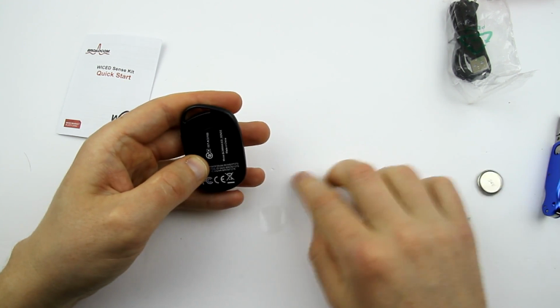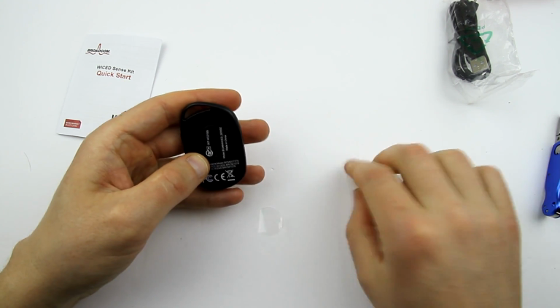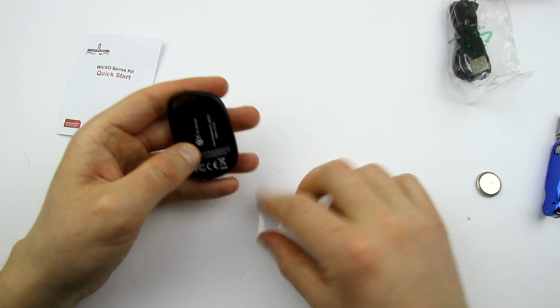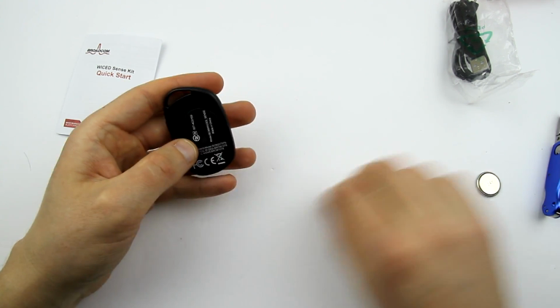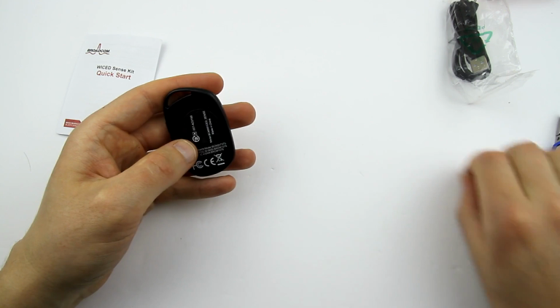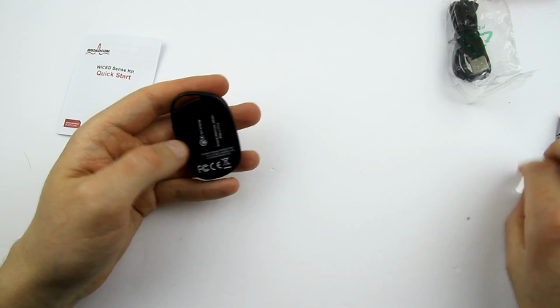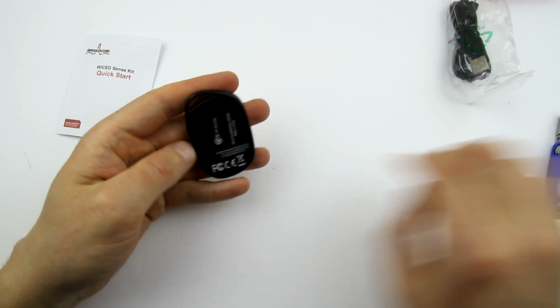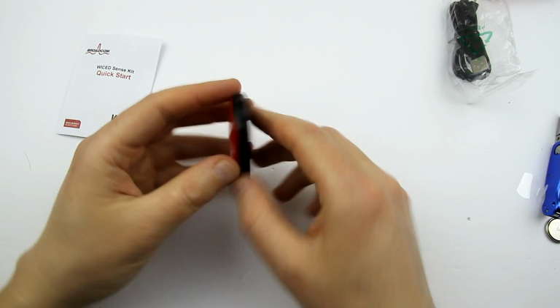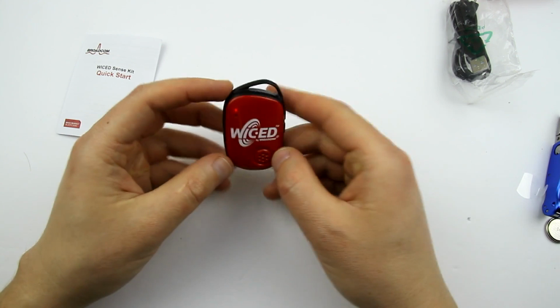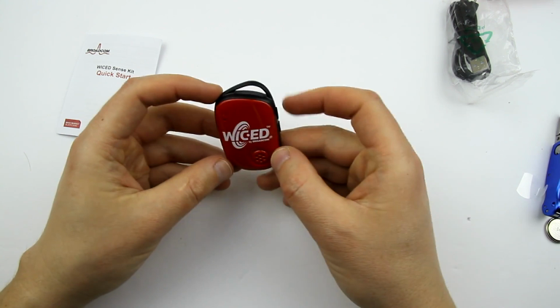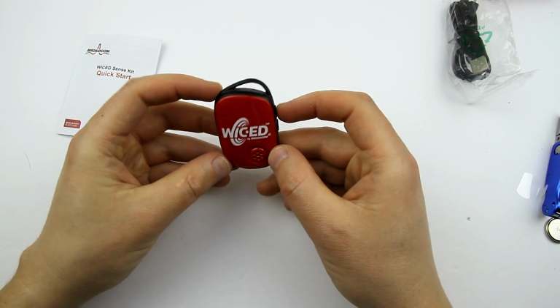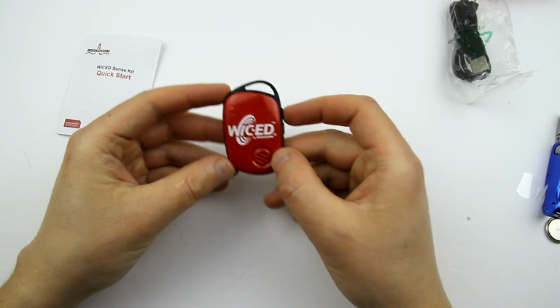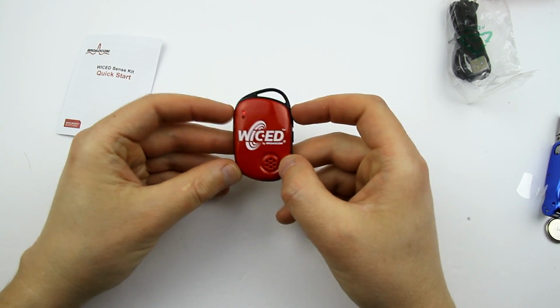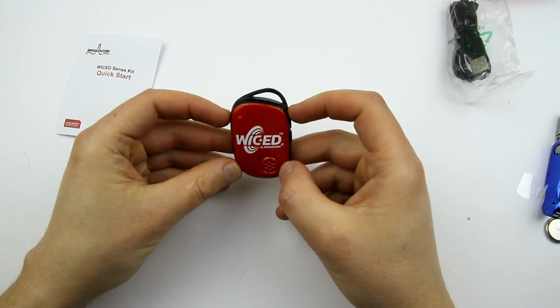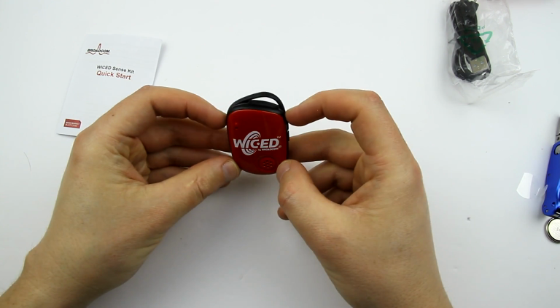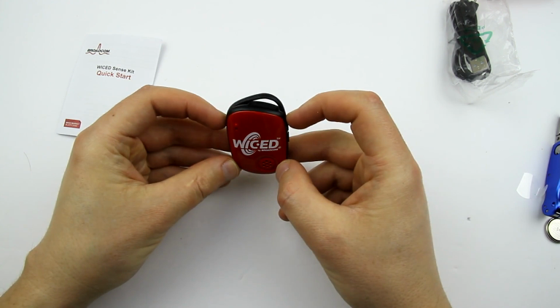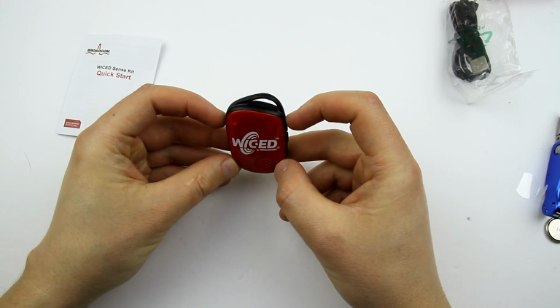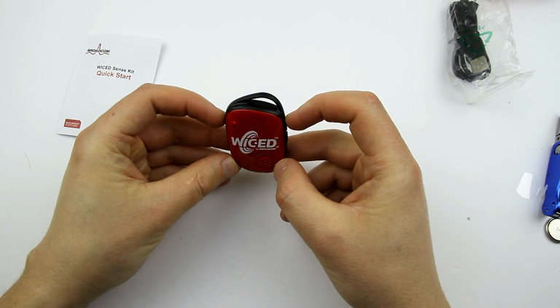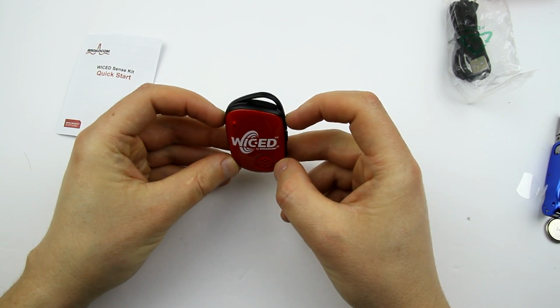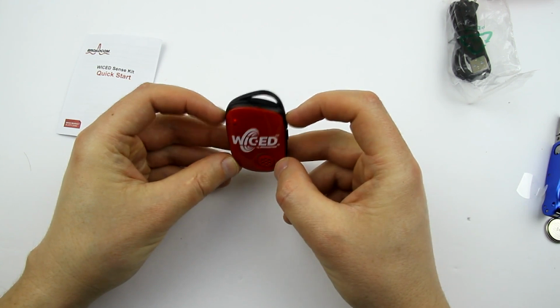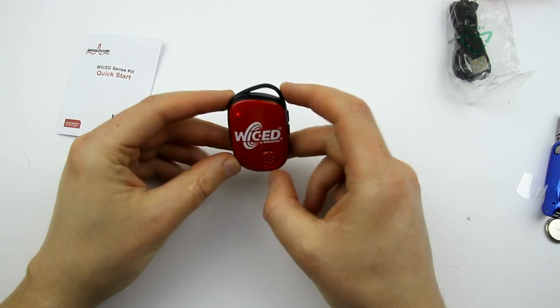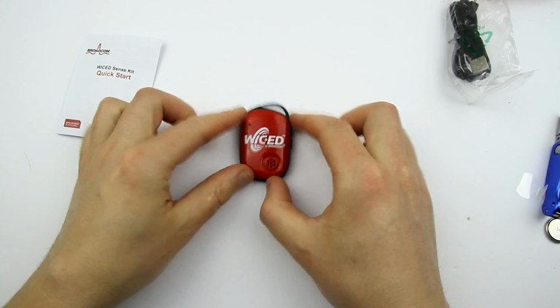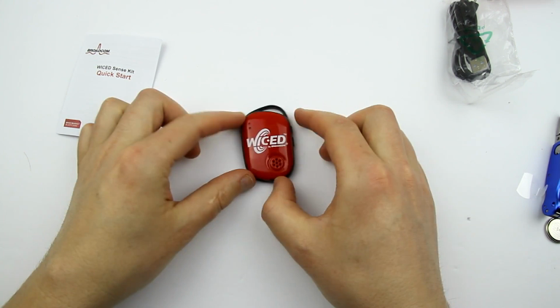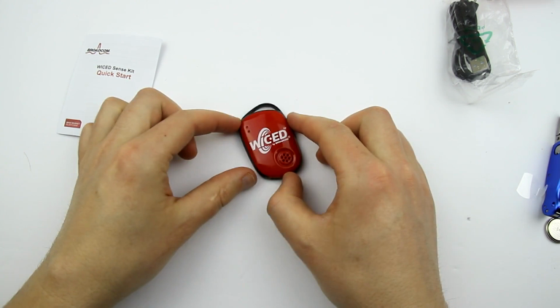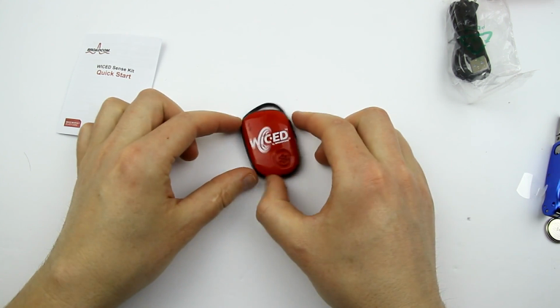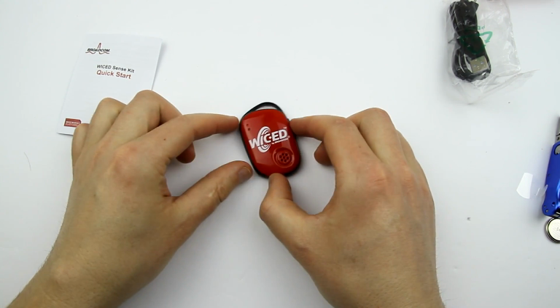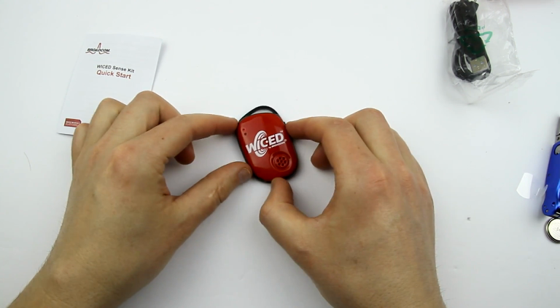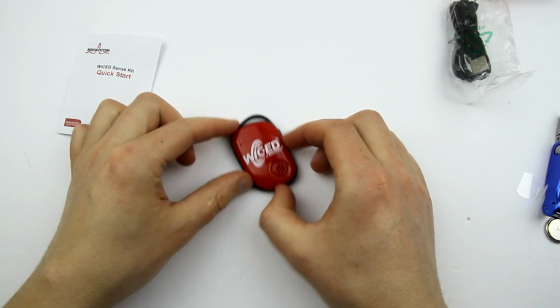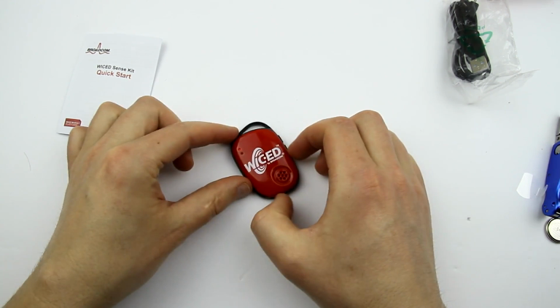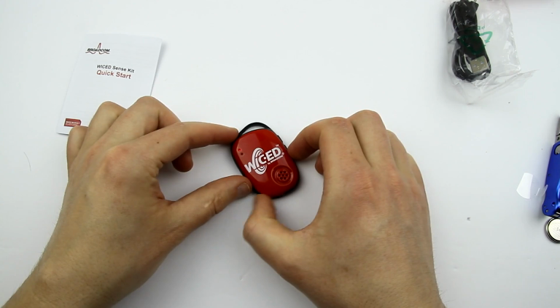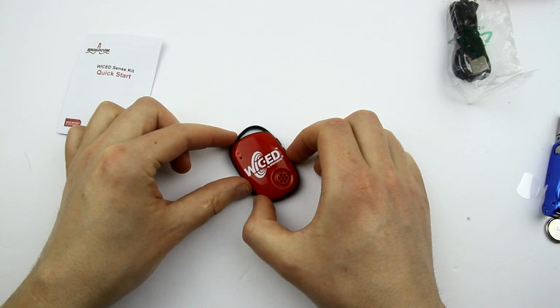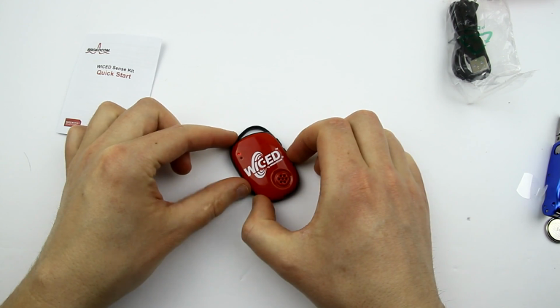That'll be fine — it's blinking. It's blinking, which means it's alive.